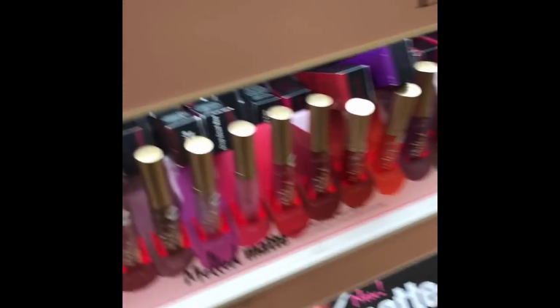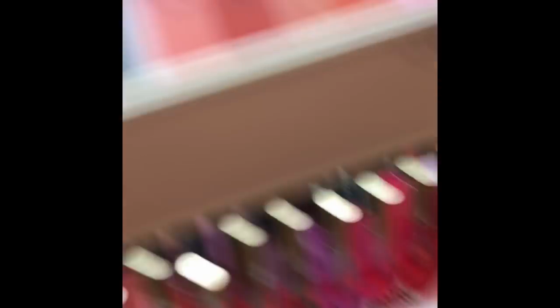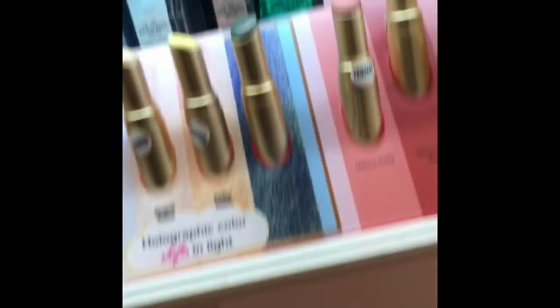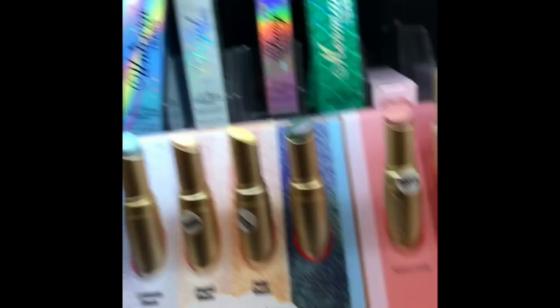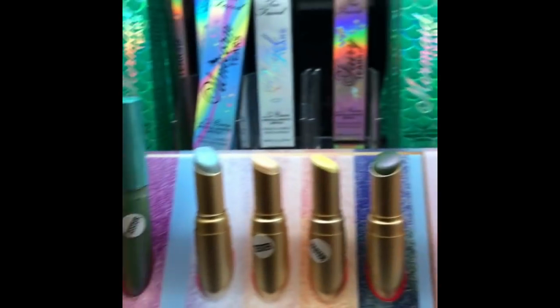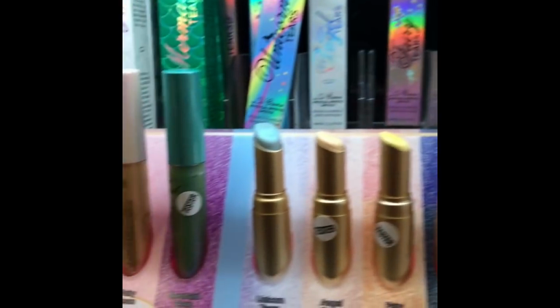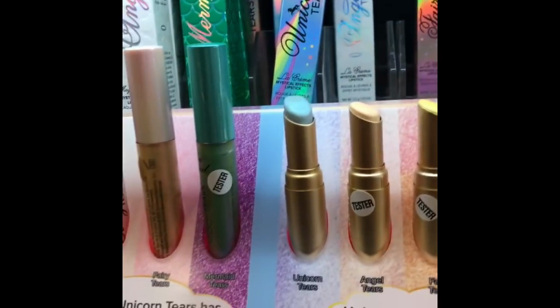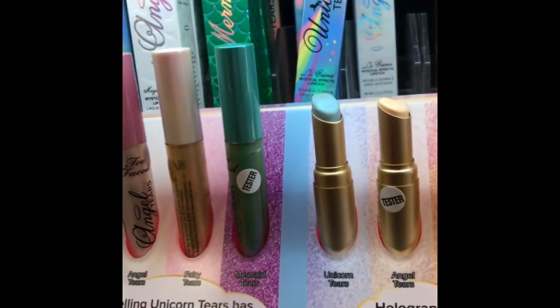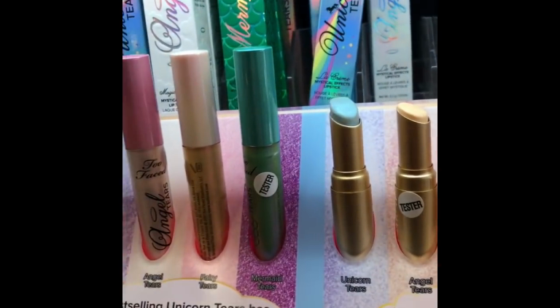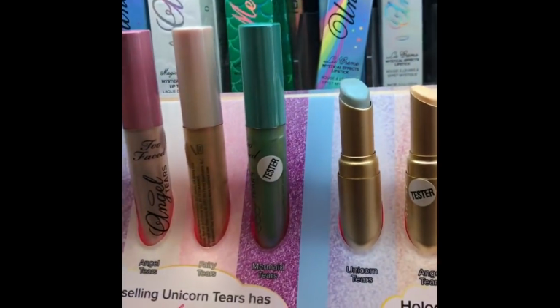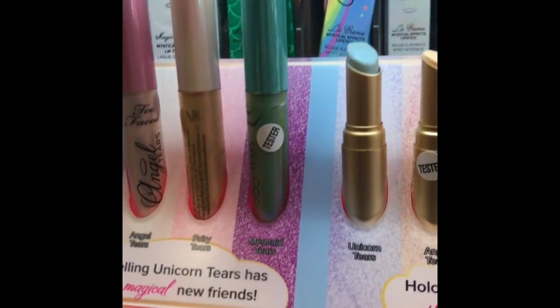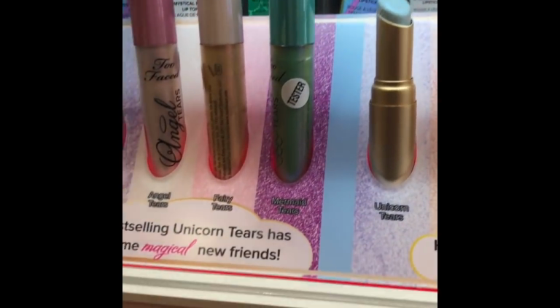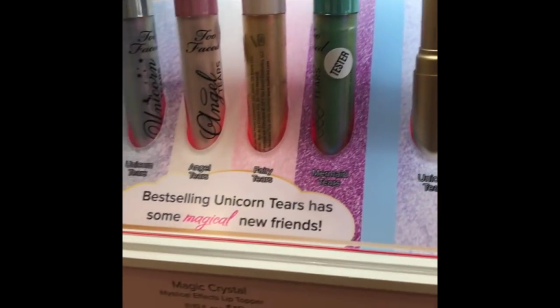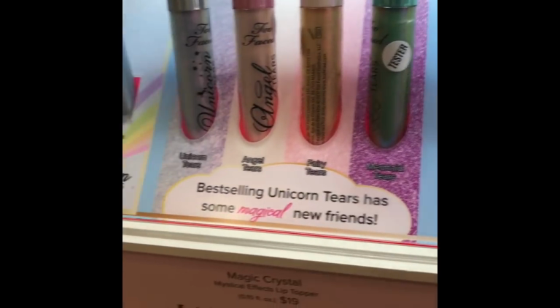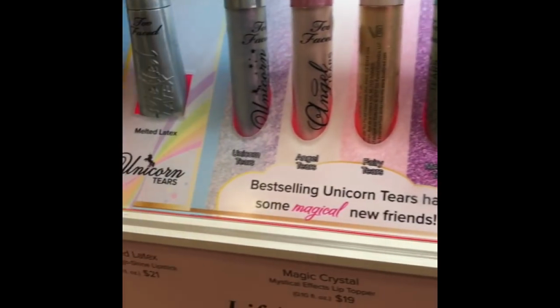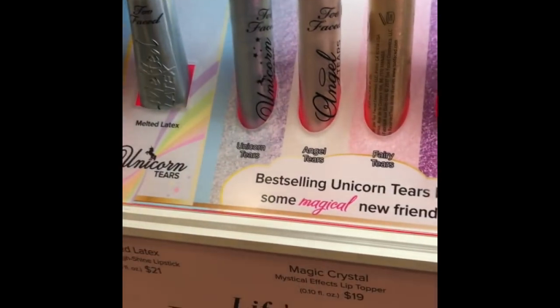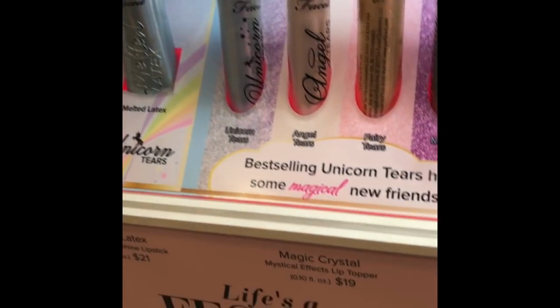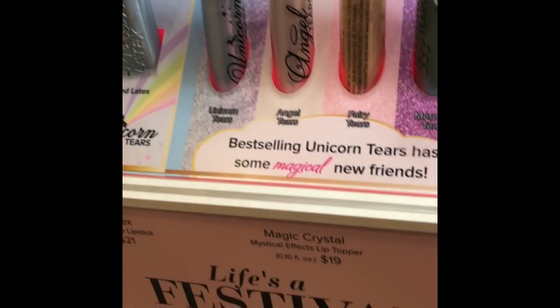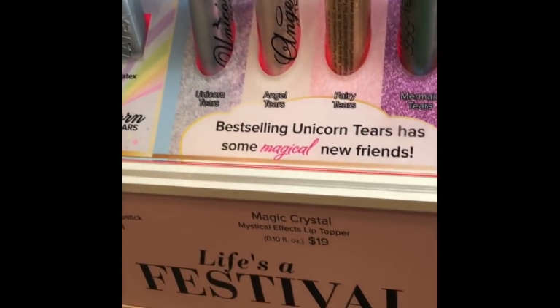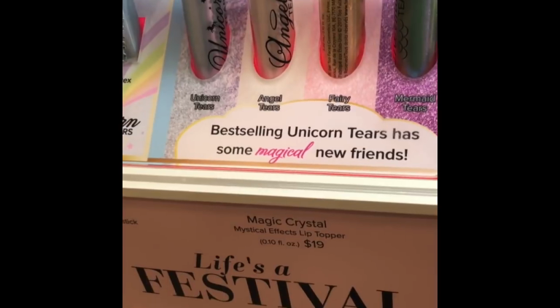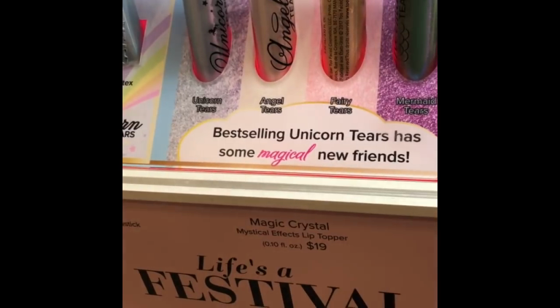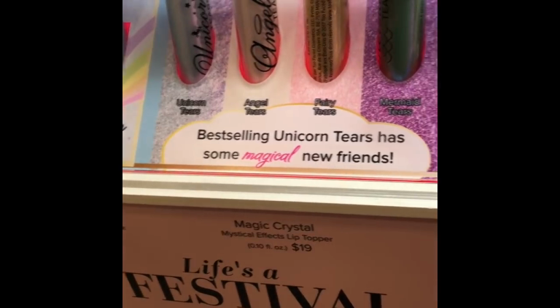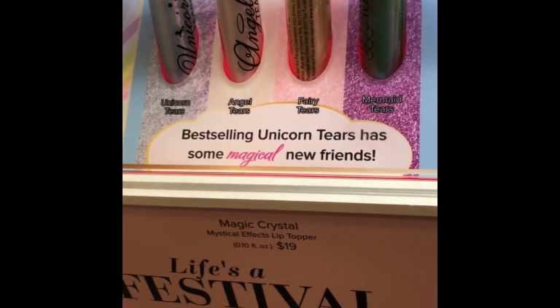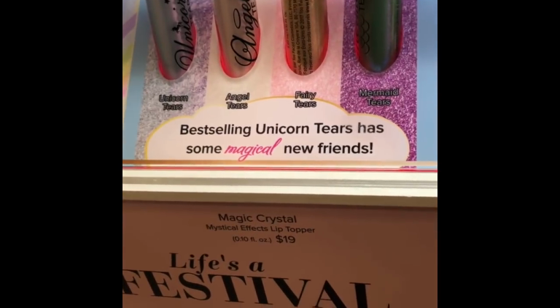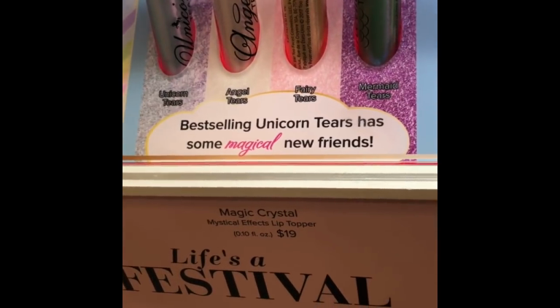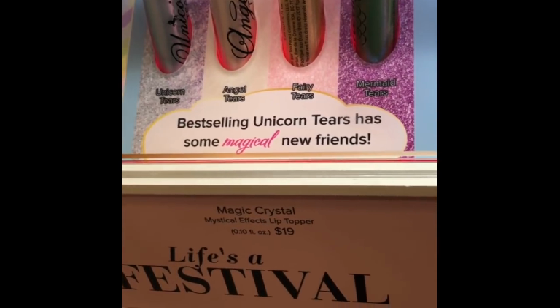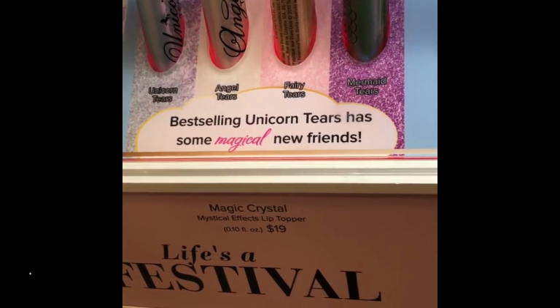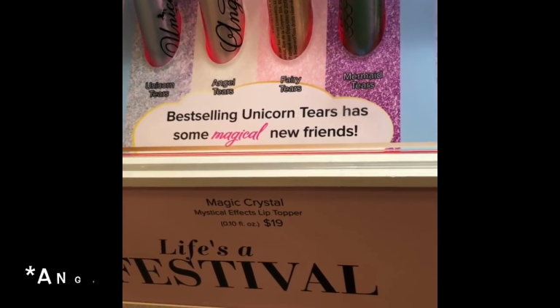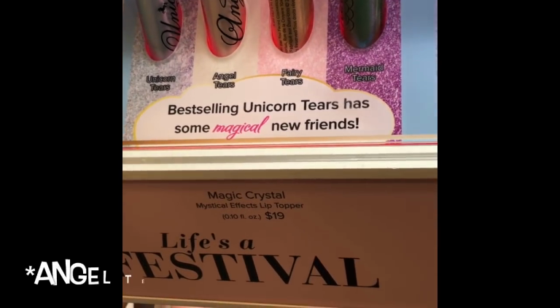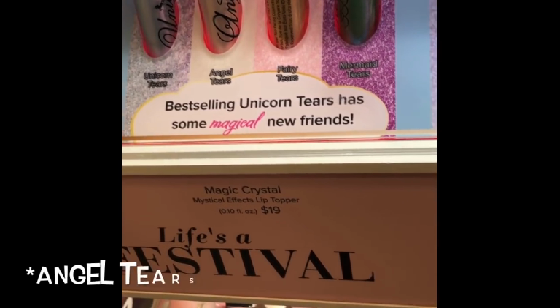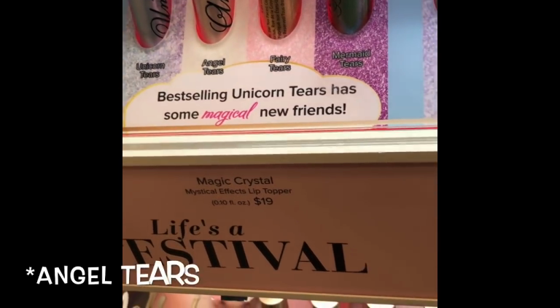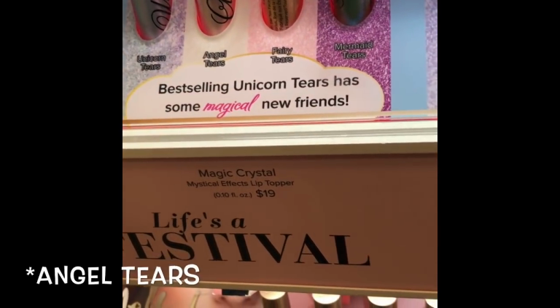Look at all this! I think I'm going to try glitter tears — look at all this.